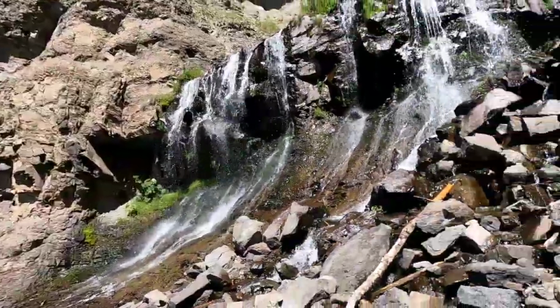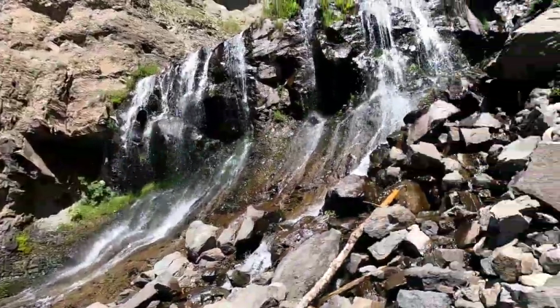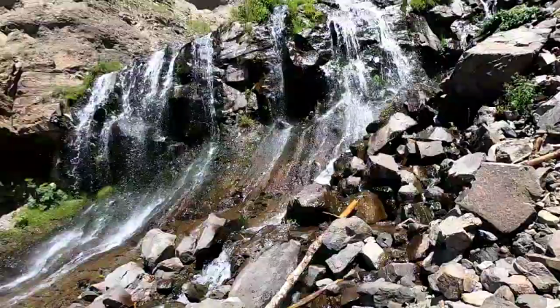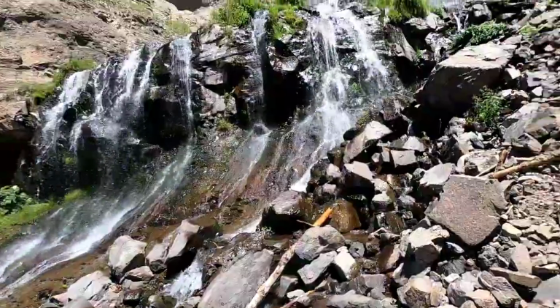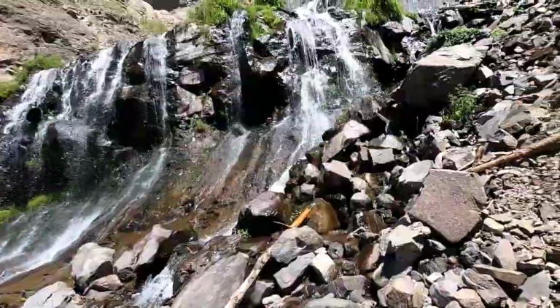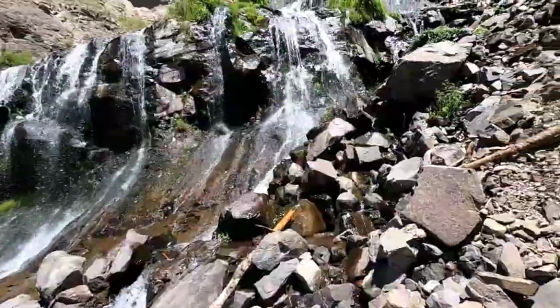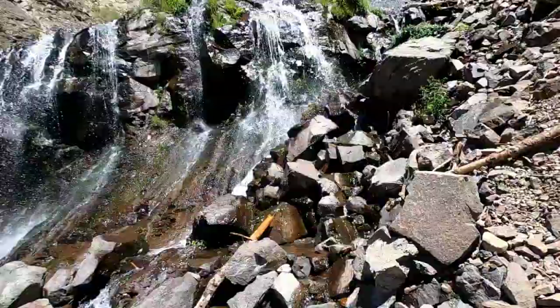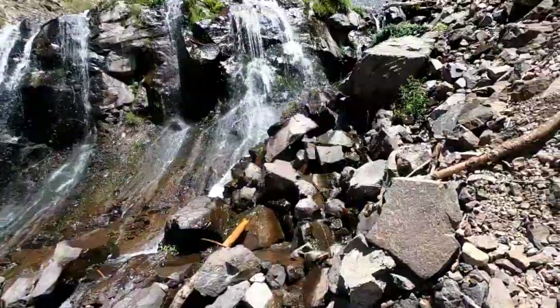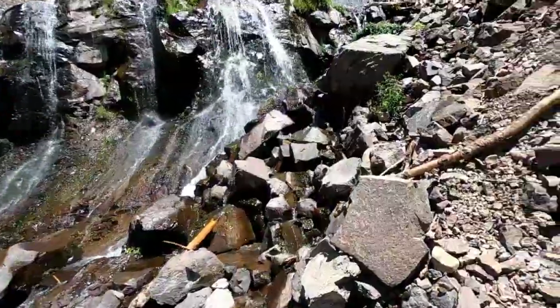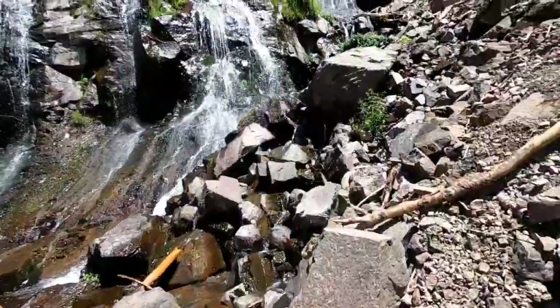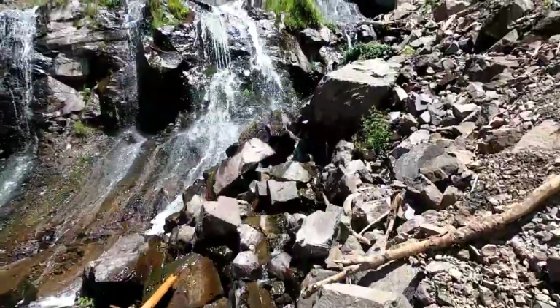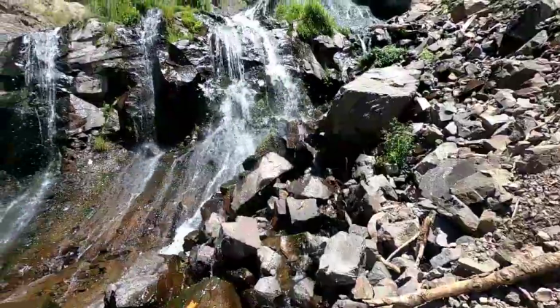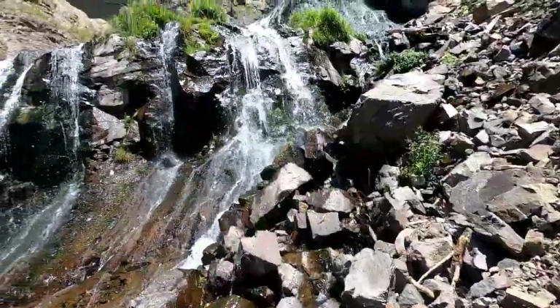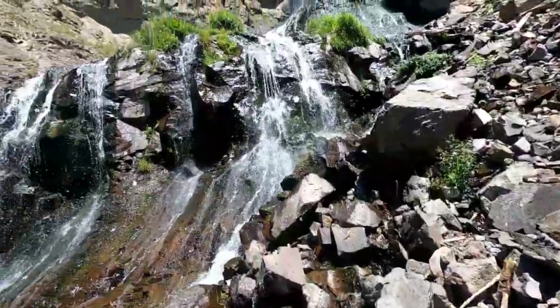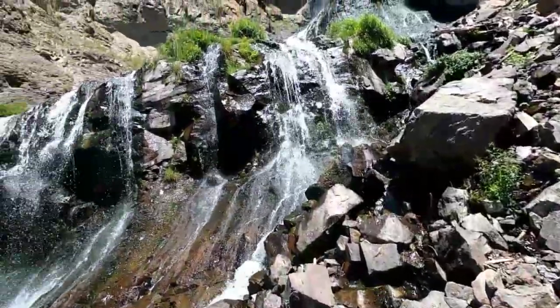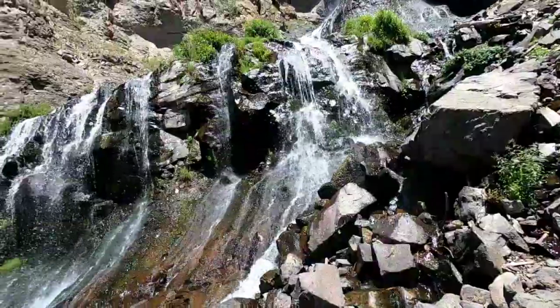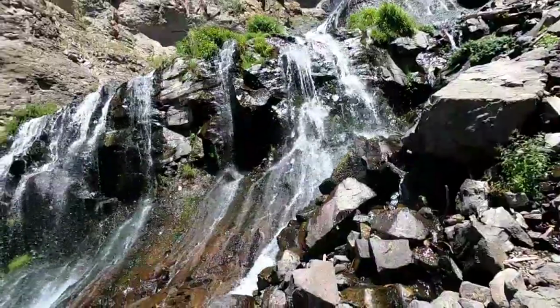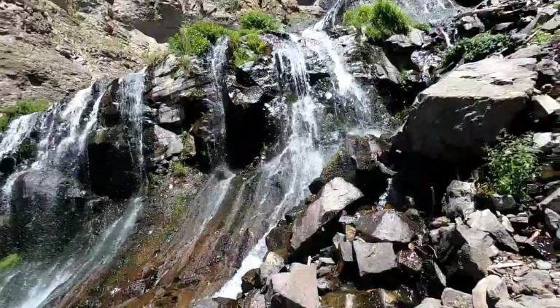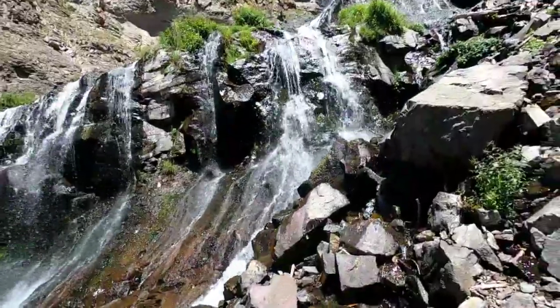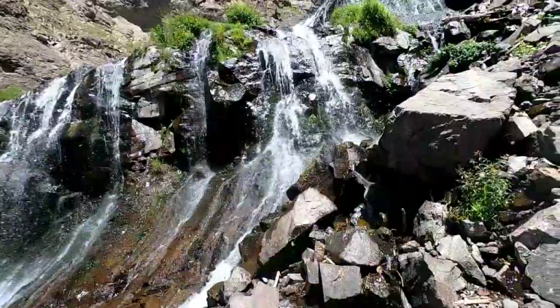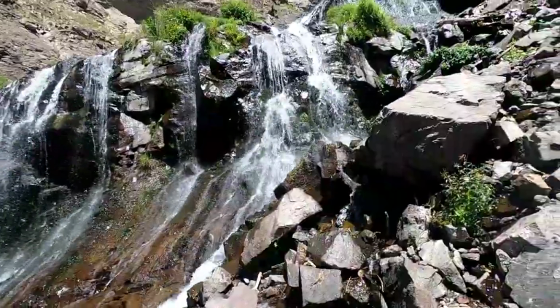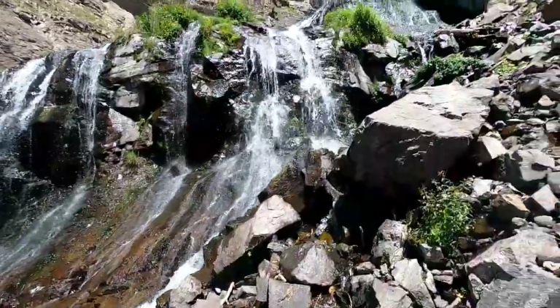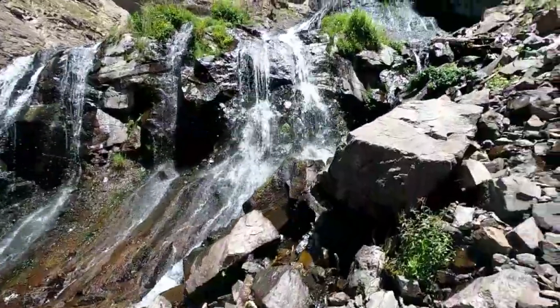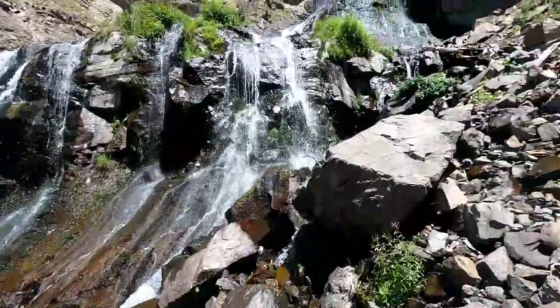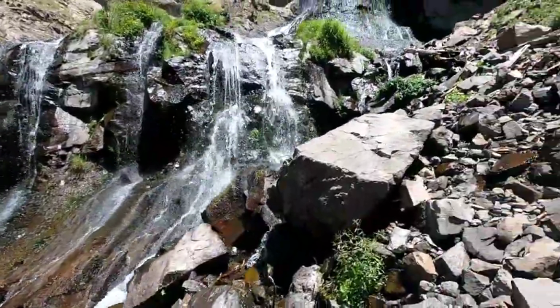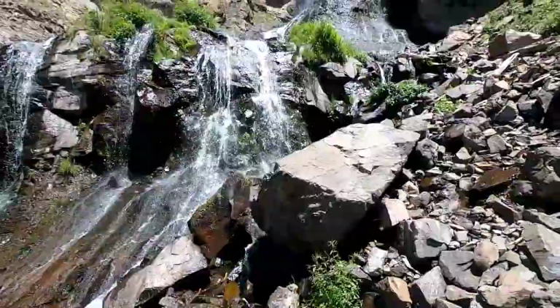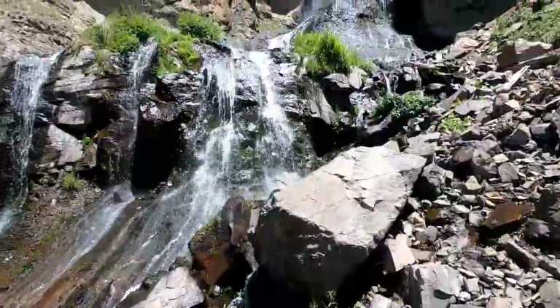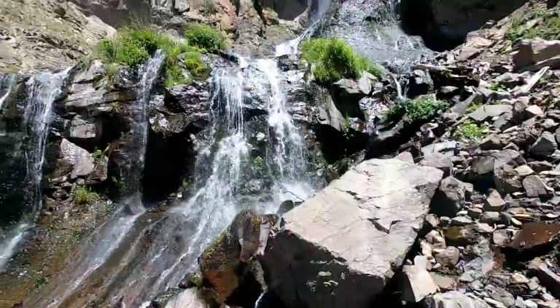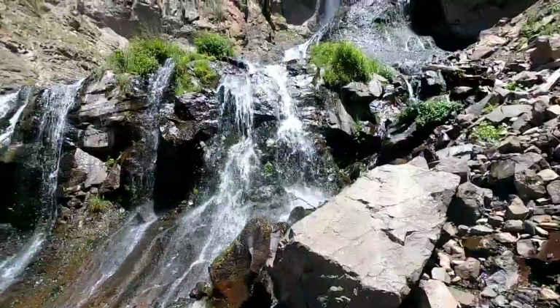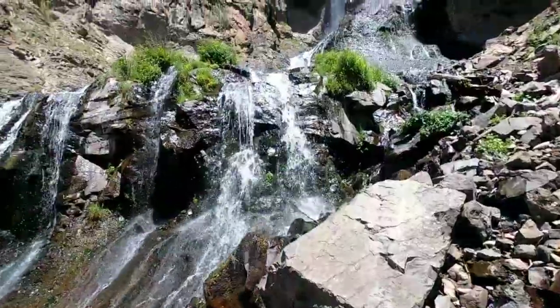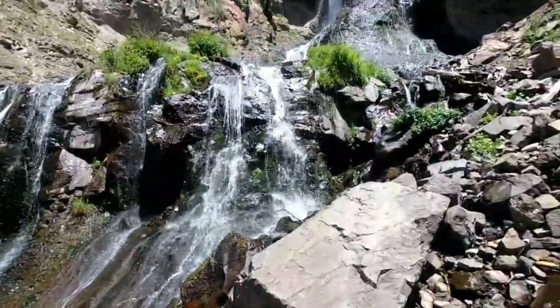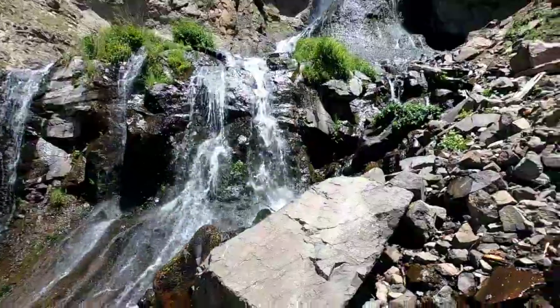The steep hike to the falls is really, really pretty and scenic.